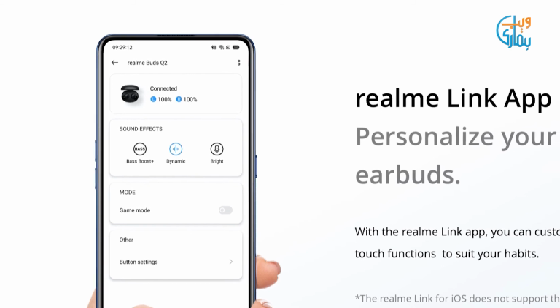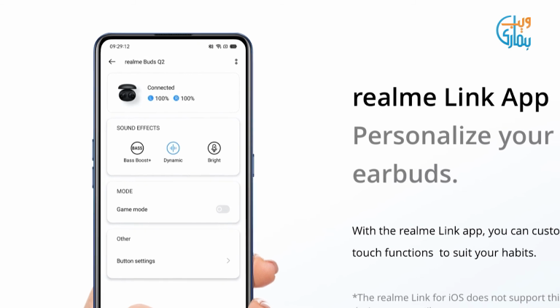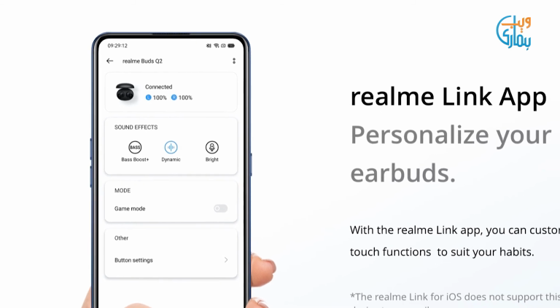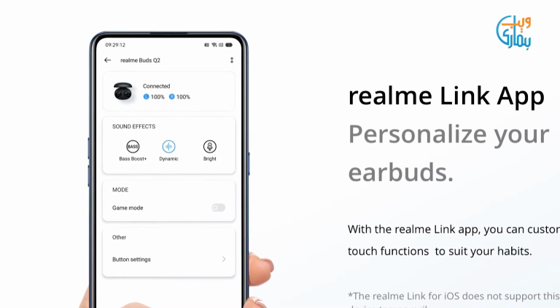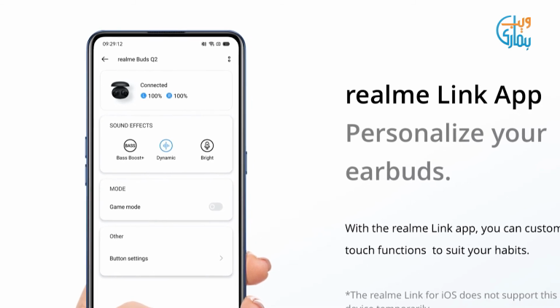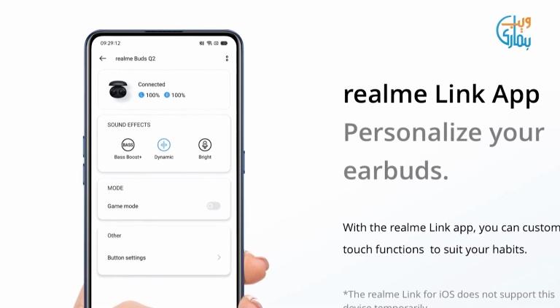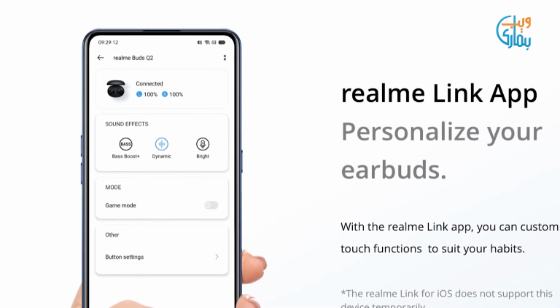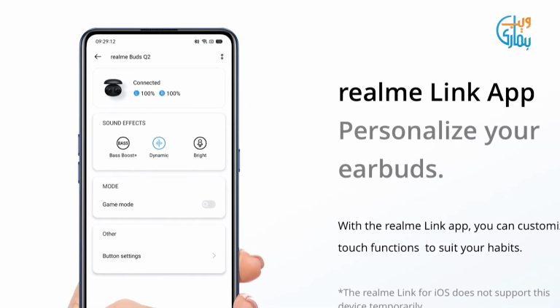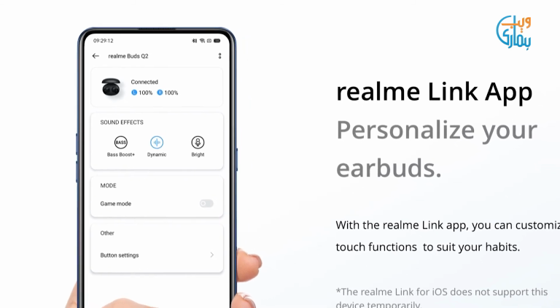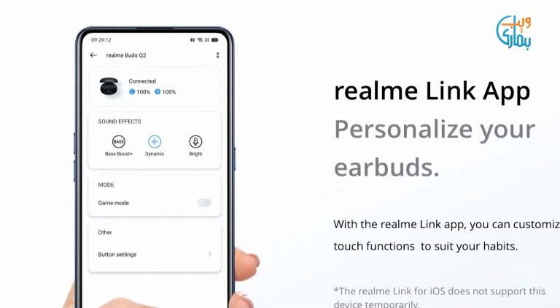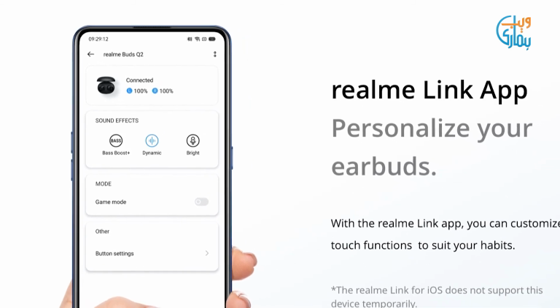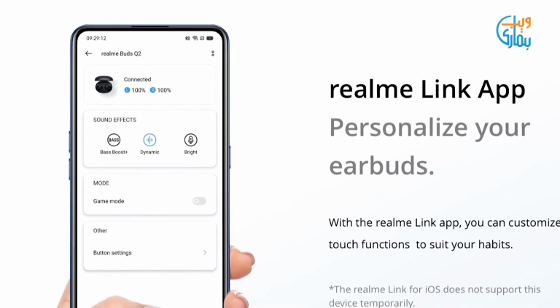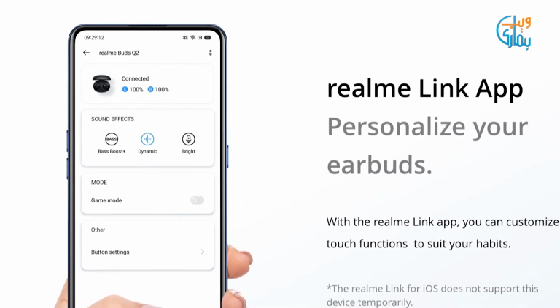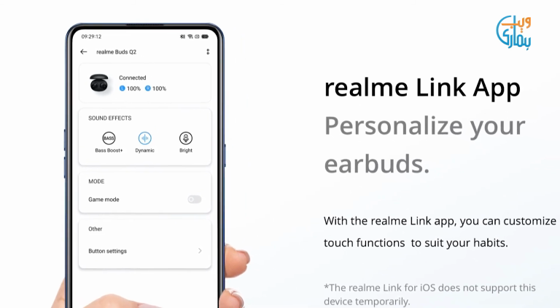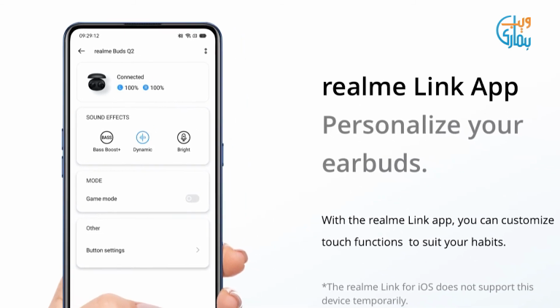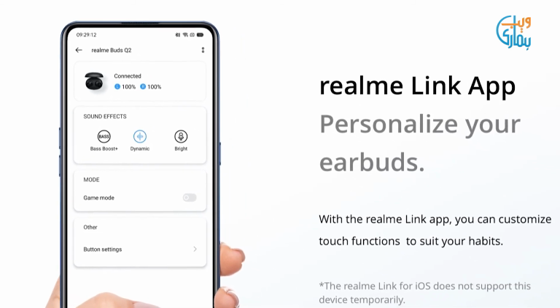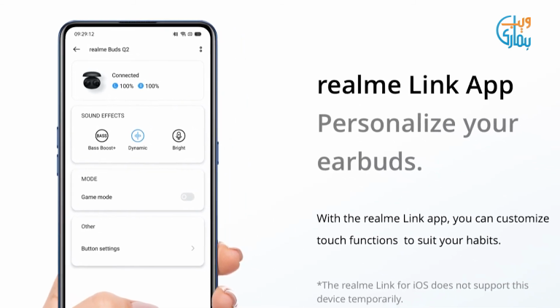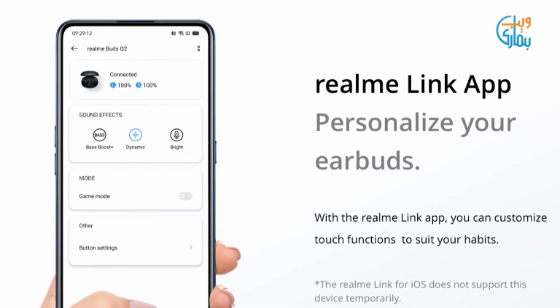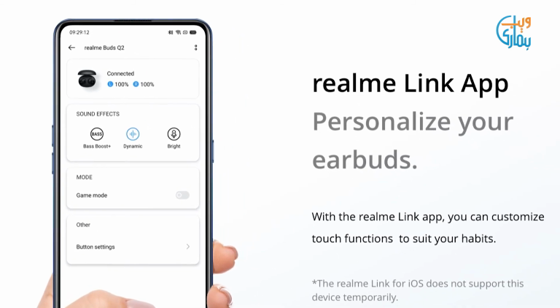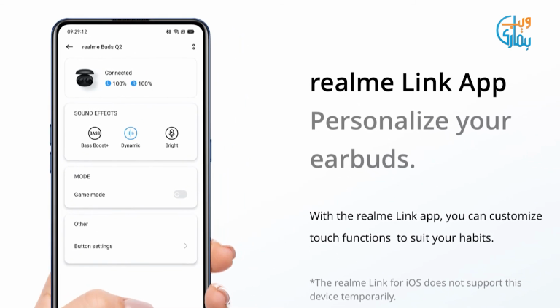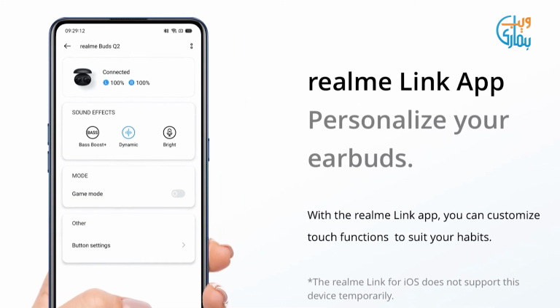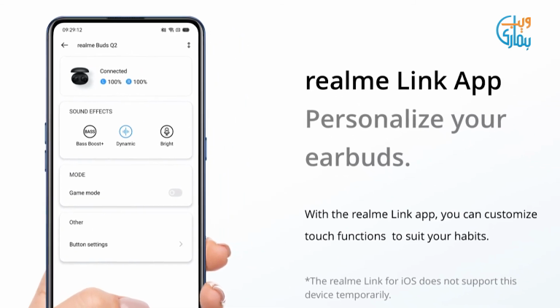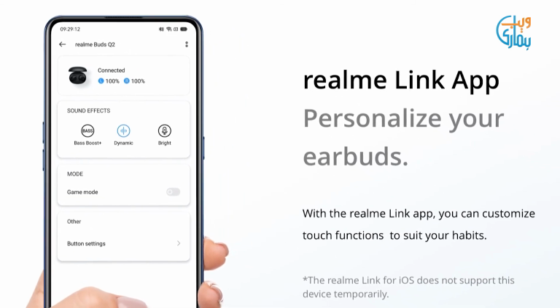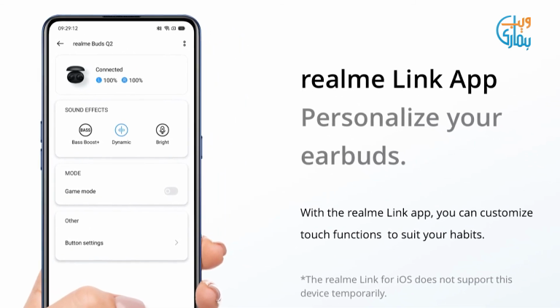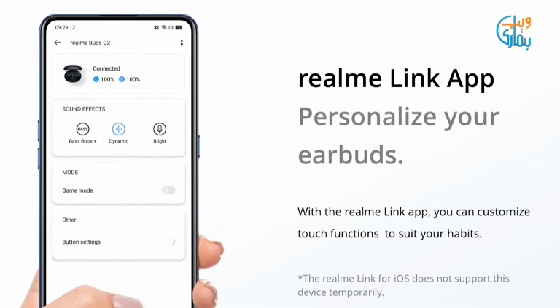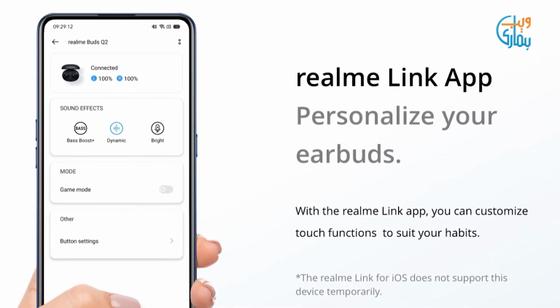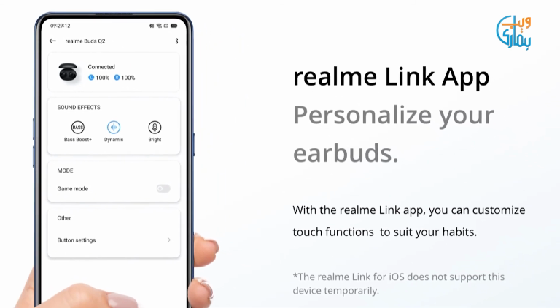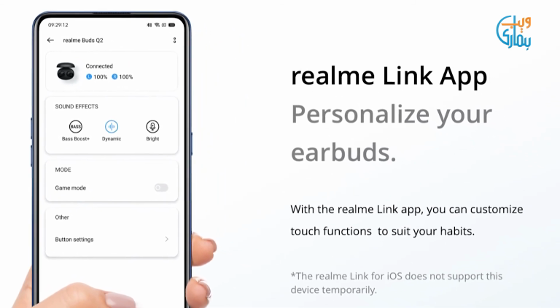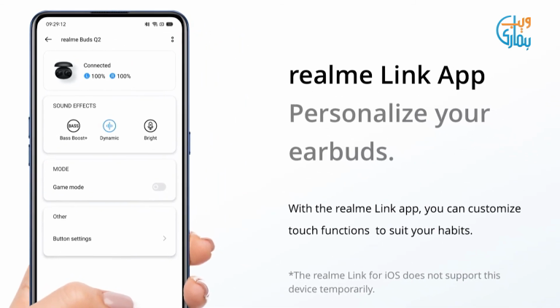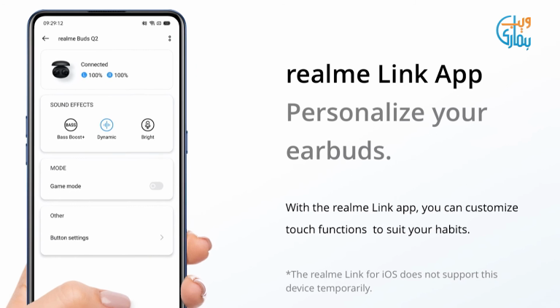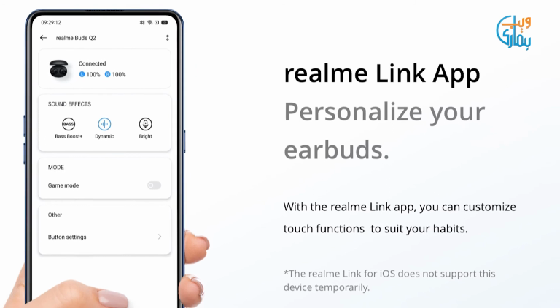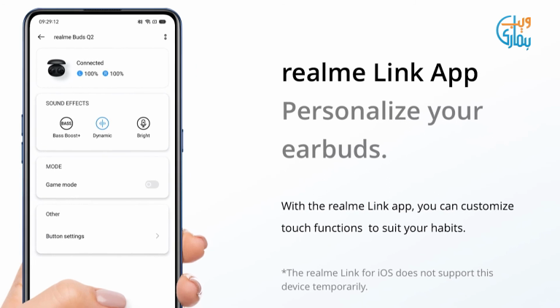Realme Buds Q2 ko aap aasani se Realme ki Link app ke saath pair kar sakte hain, jahan aapko iske mazeed features bhi mil jaate hain.